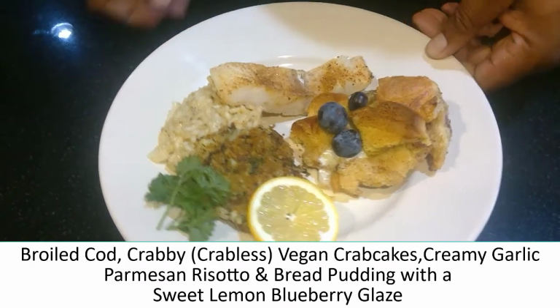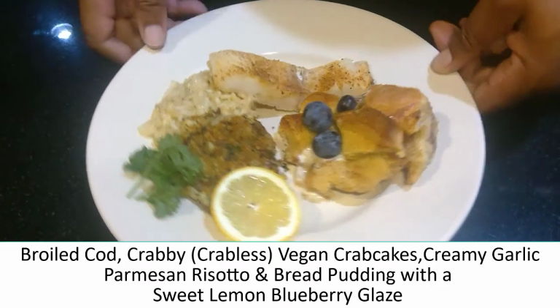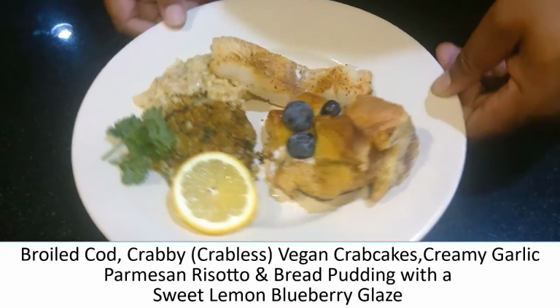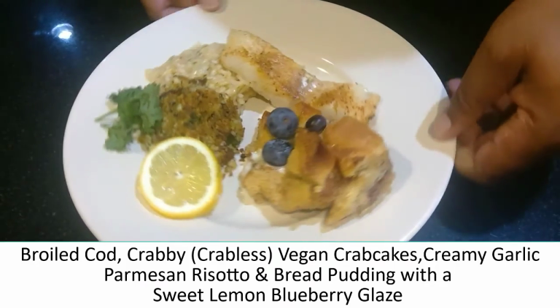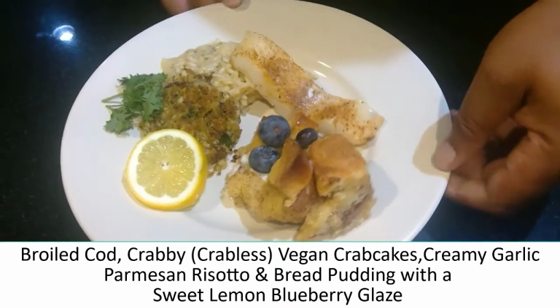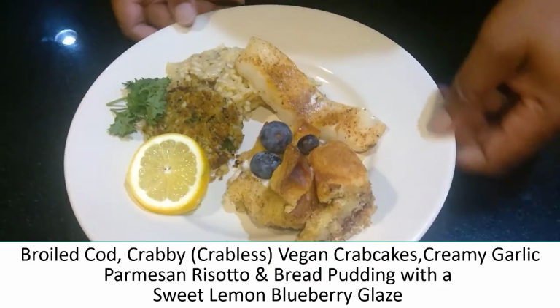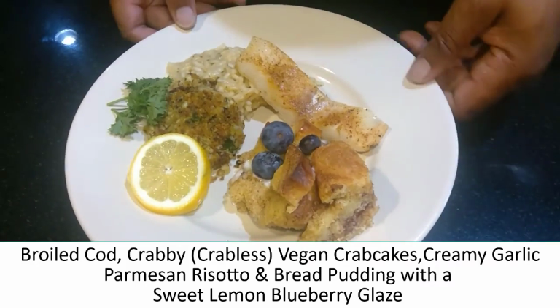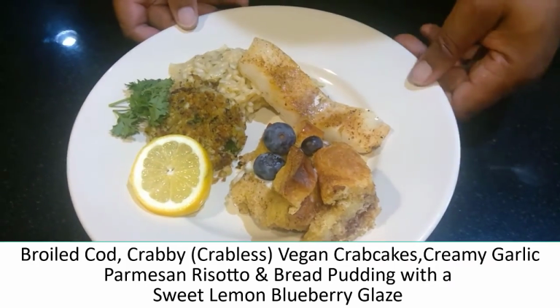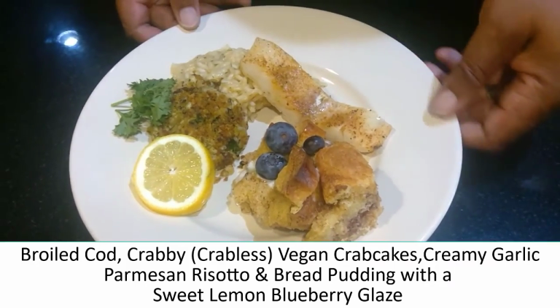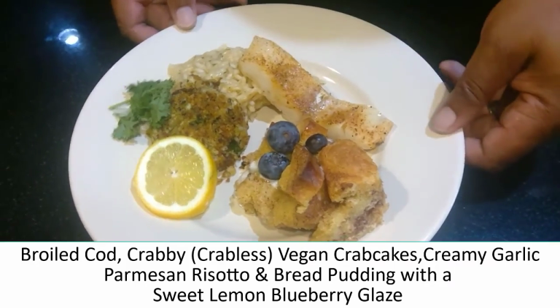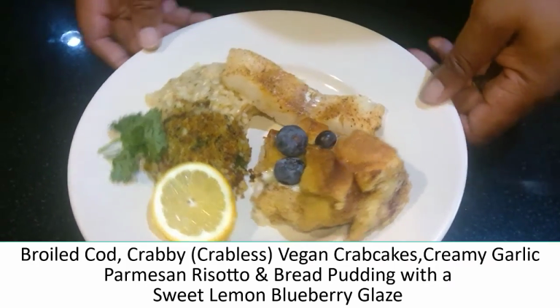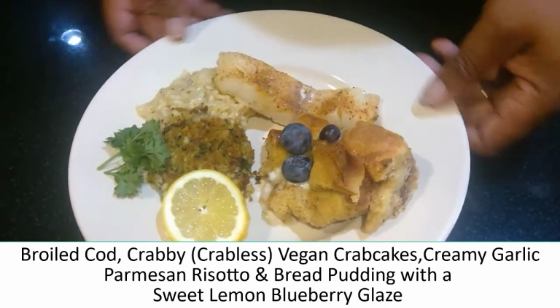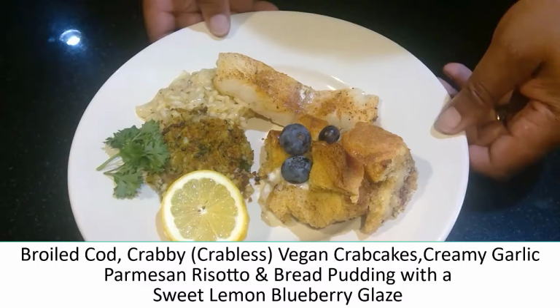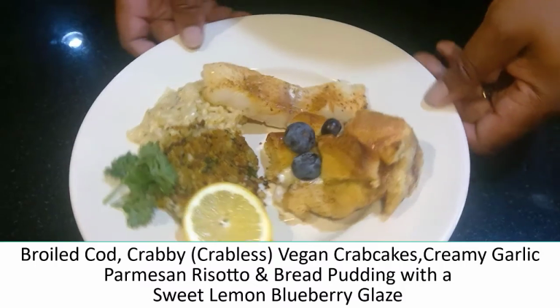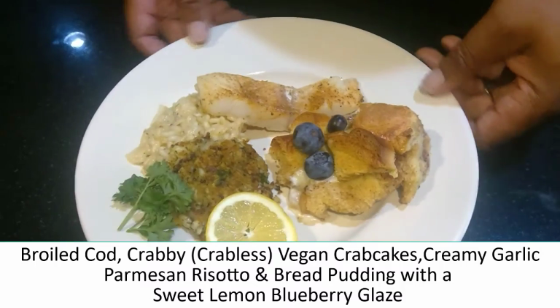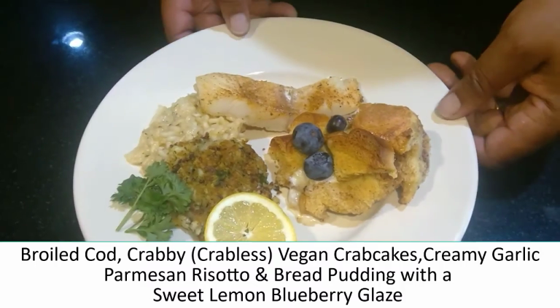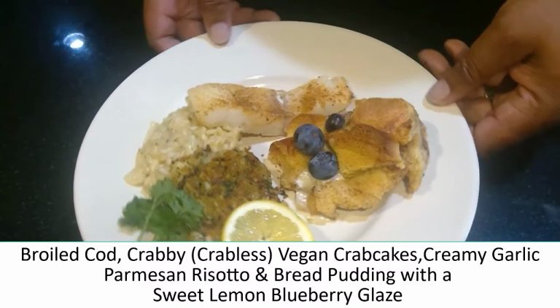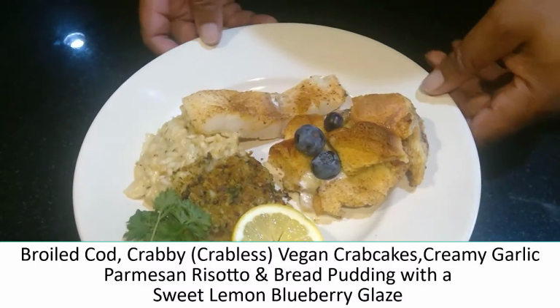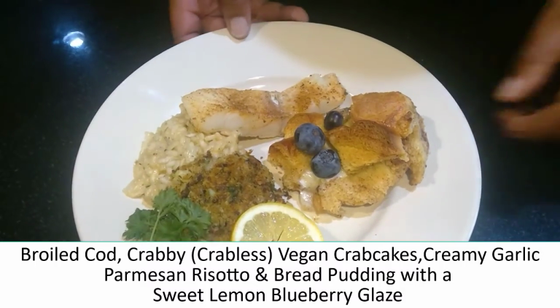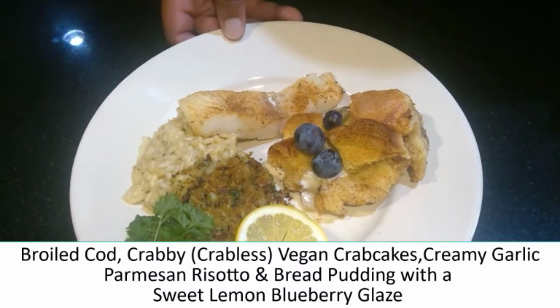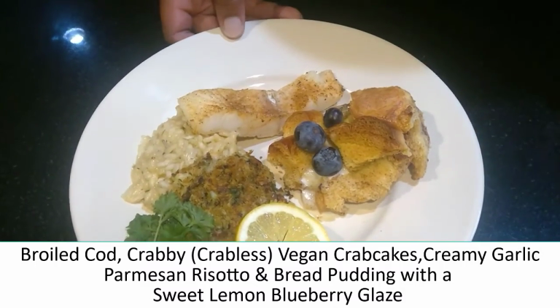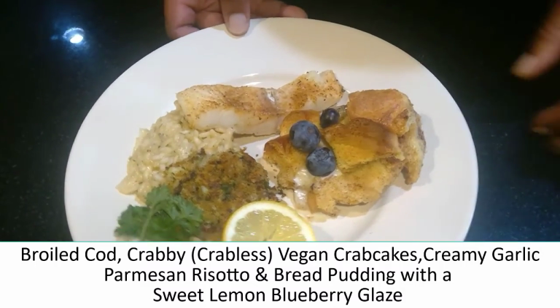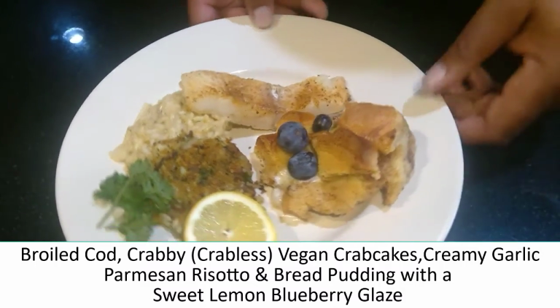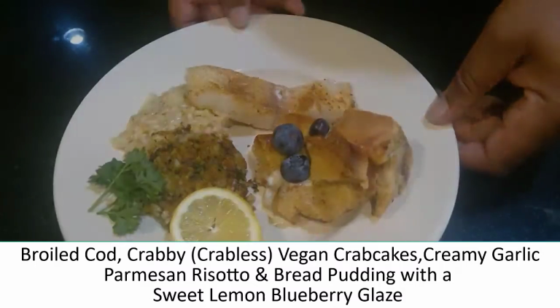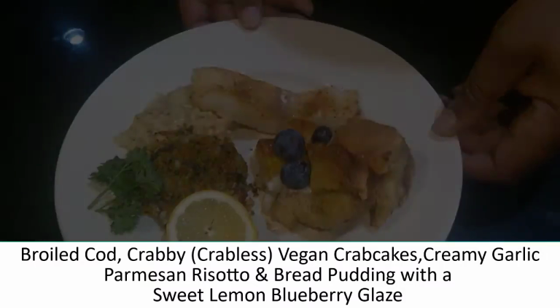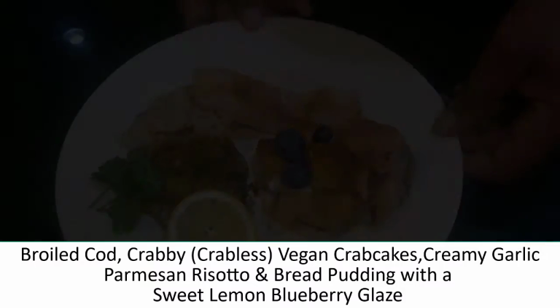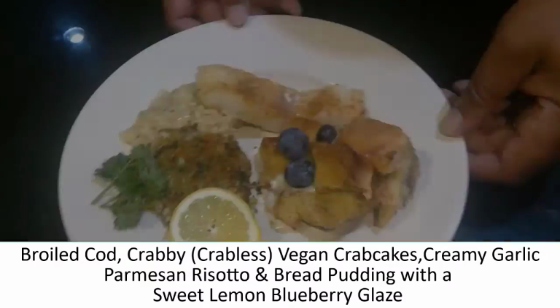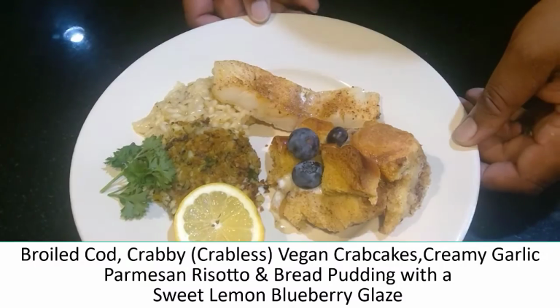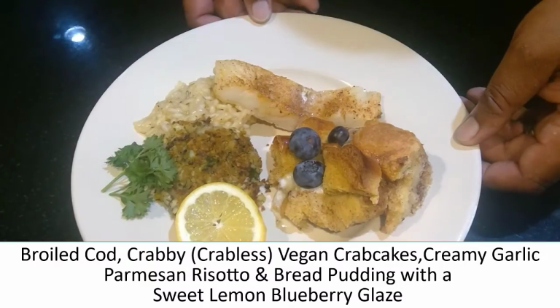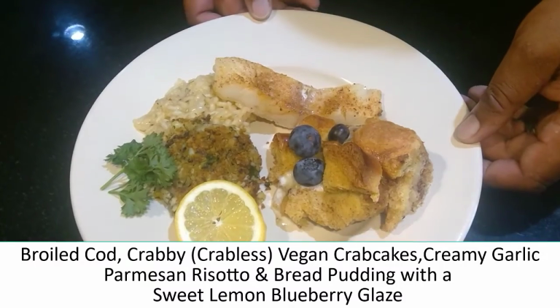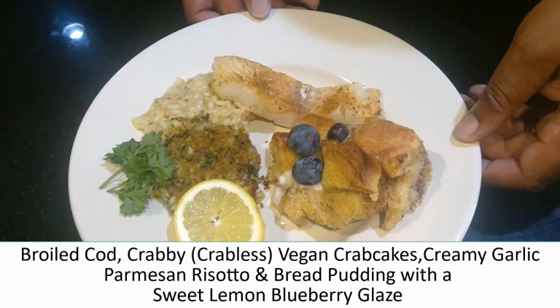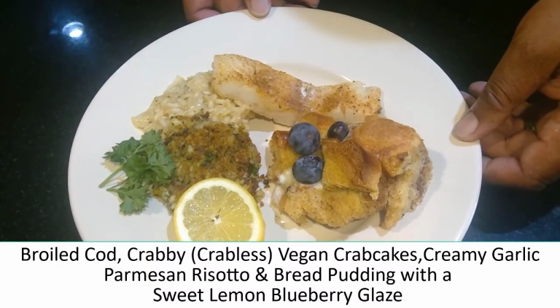And finally, we have our bread pudding. It has a lemon blueberry cream sauce to finish it with. And that's our final product.